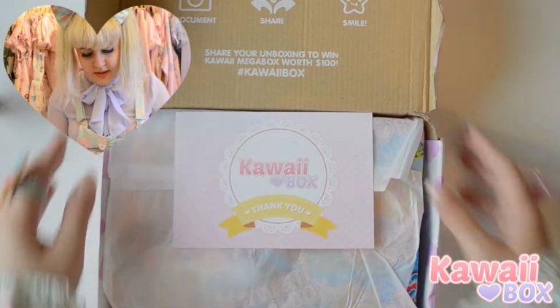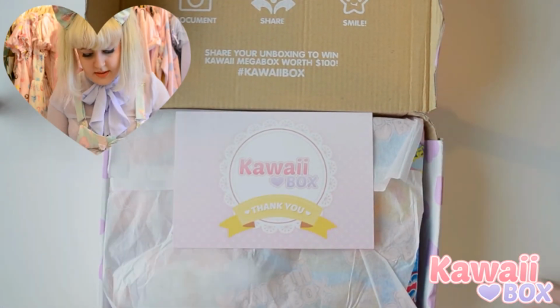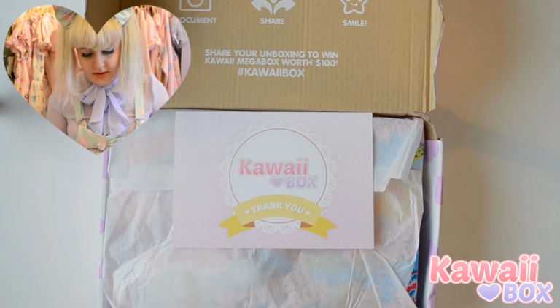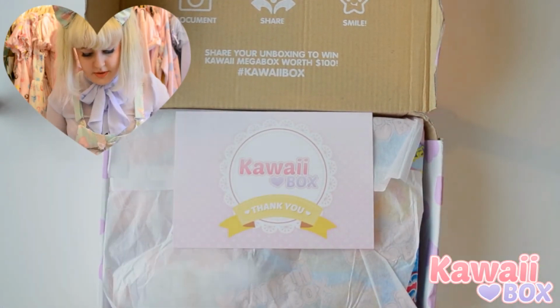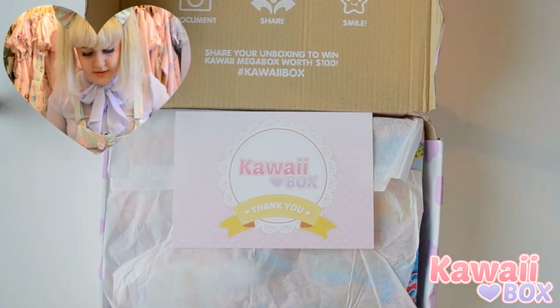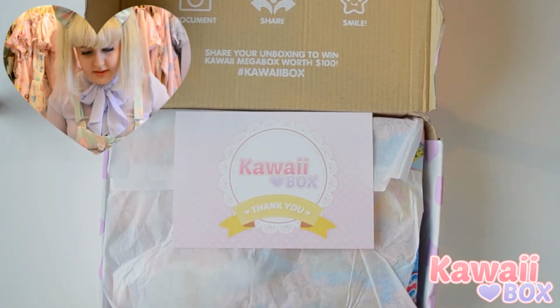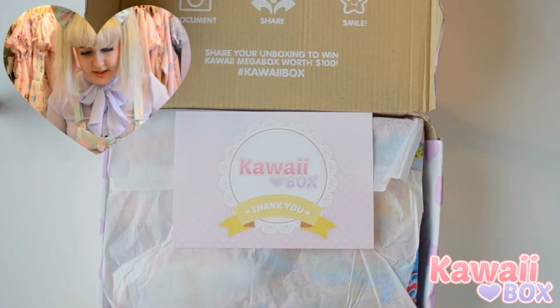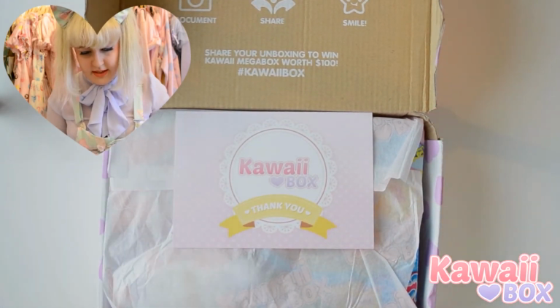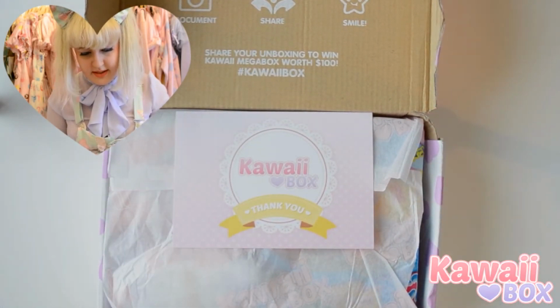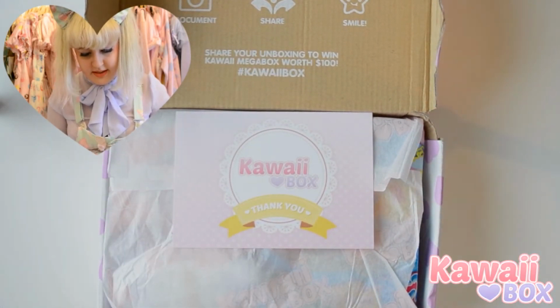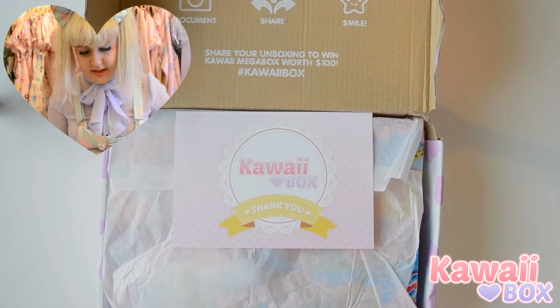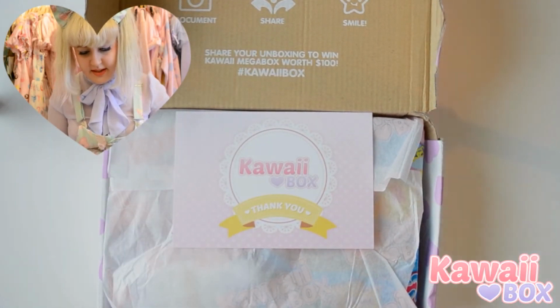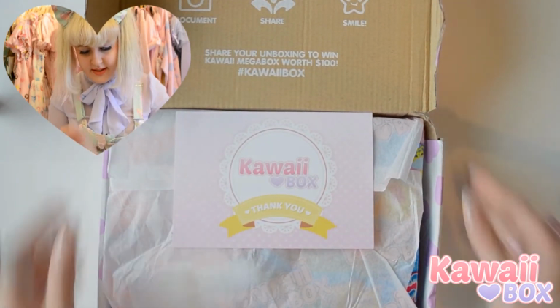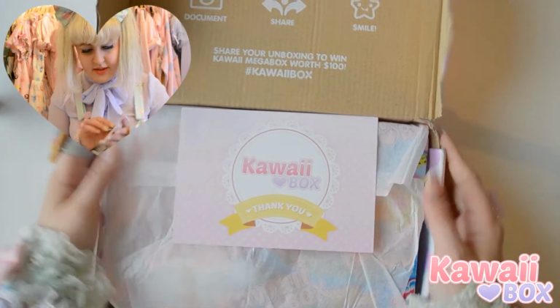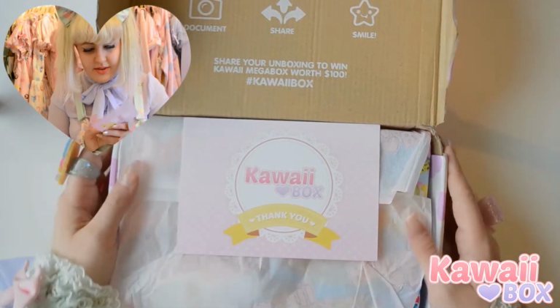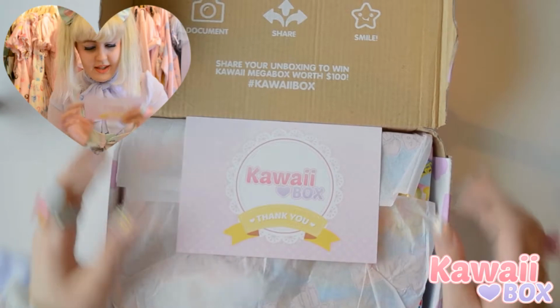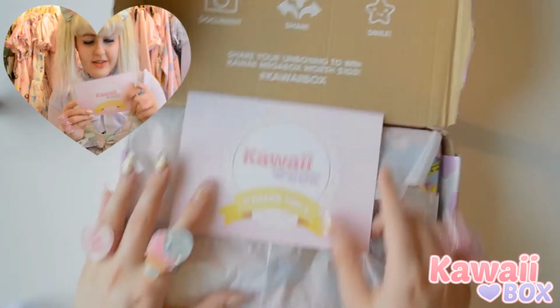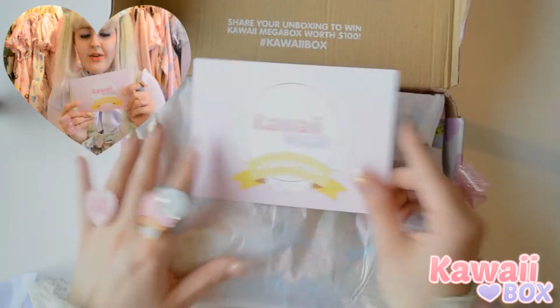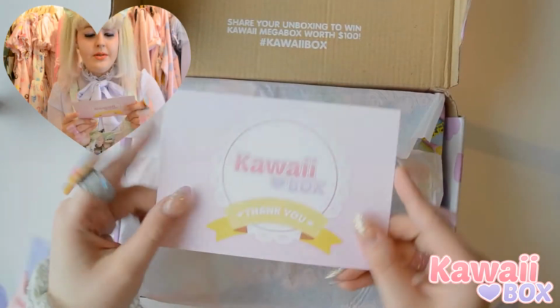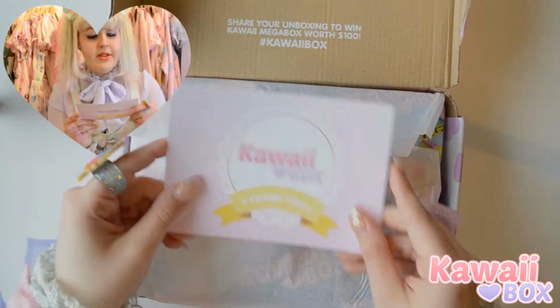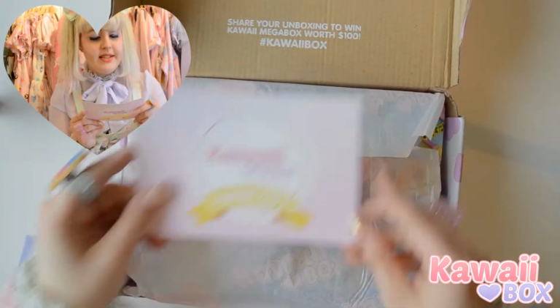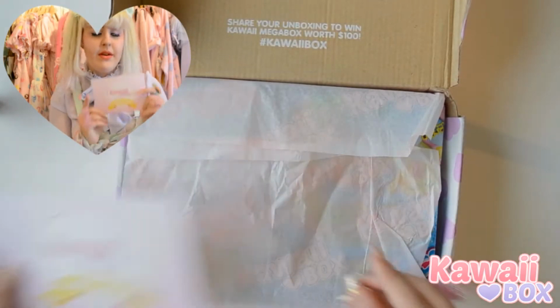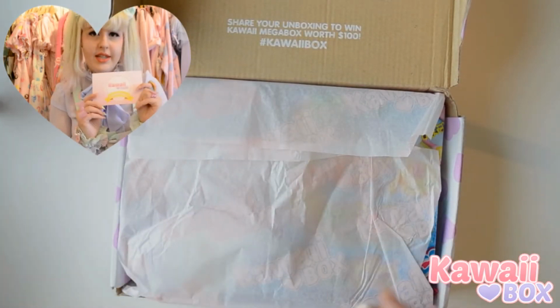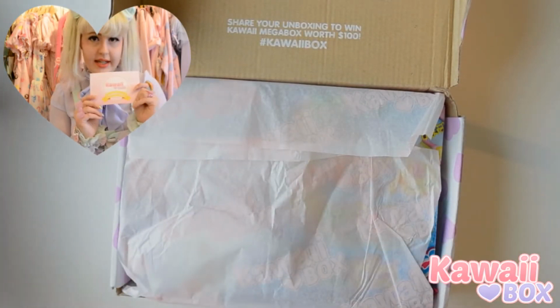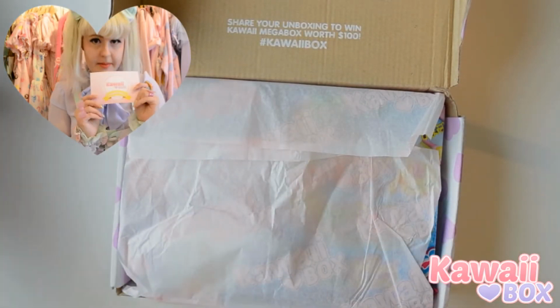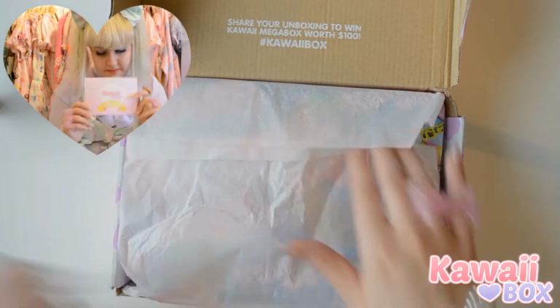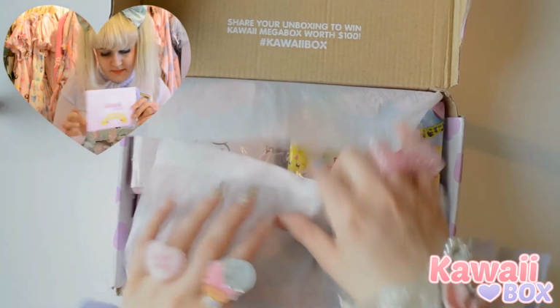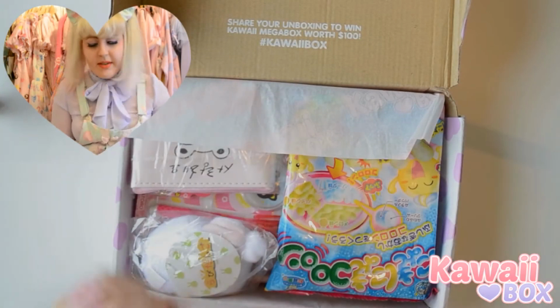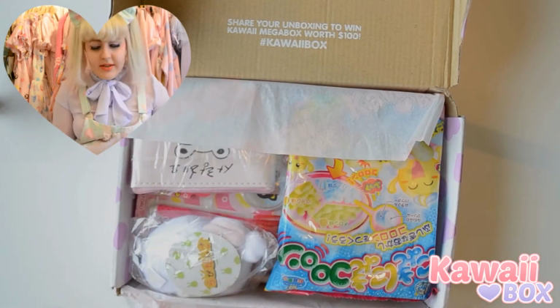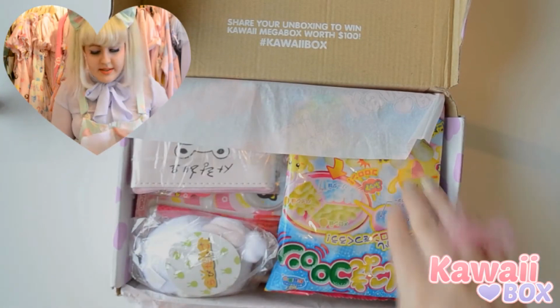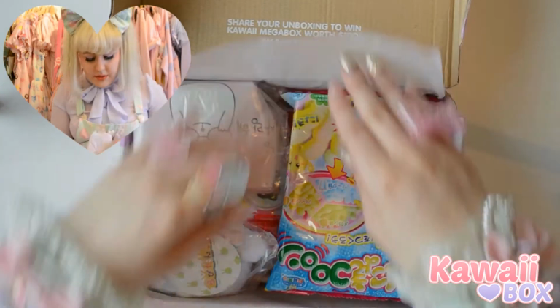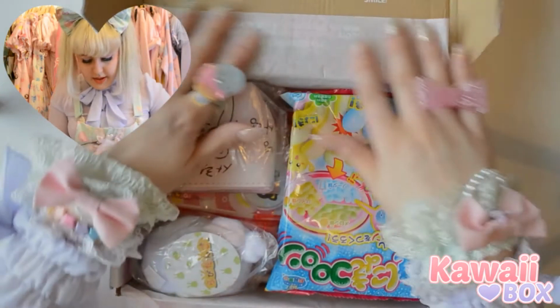The first thing you see is this cute thank you note with a list of everything in it. So let's see what we got.